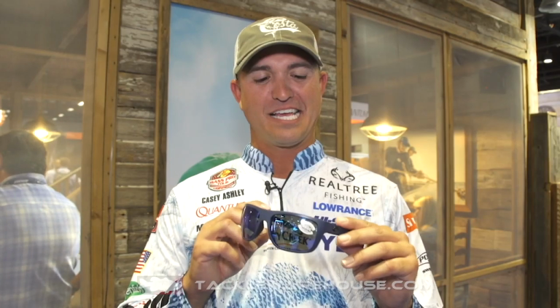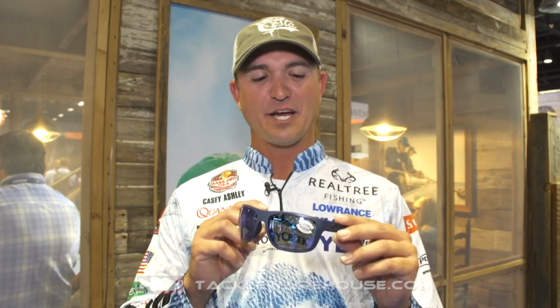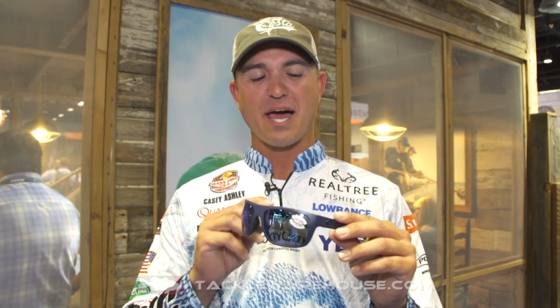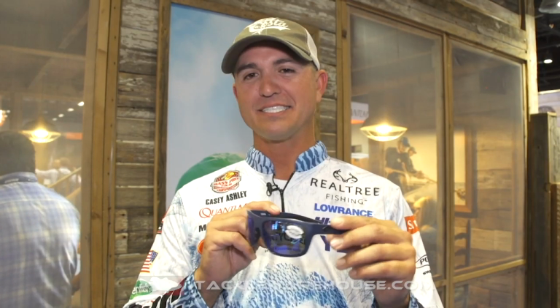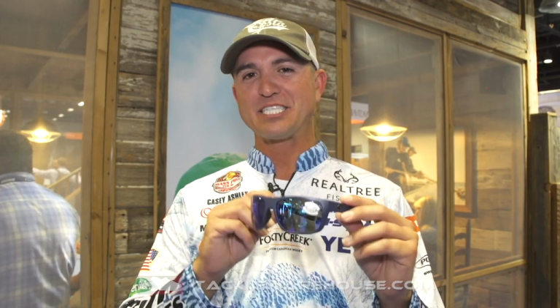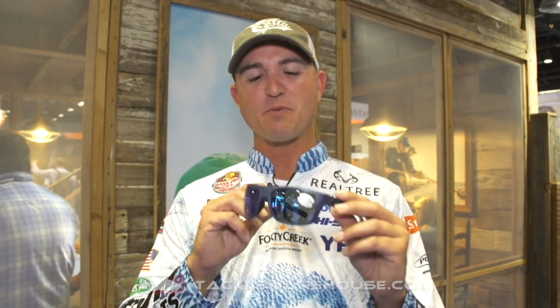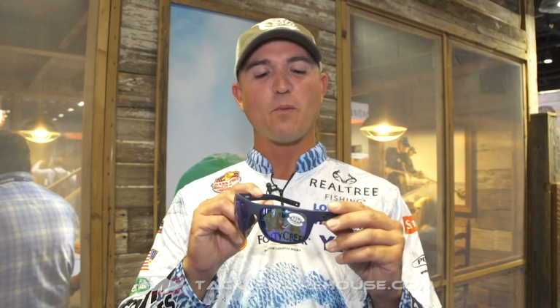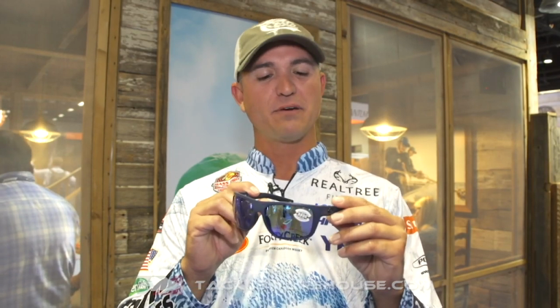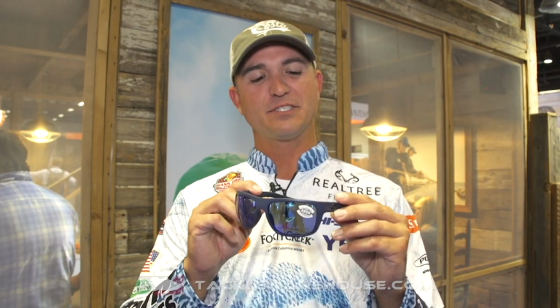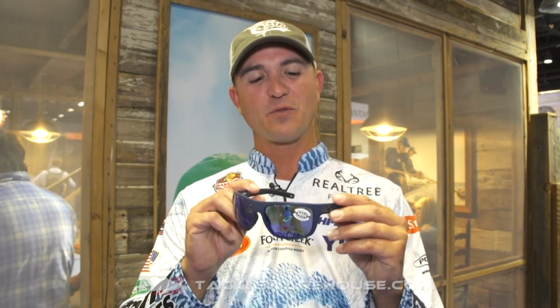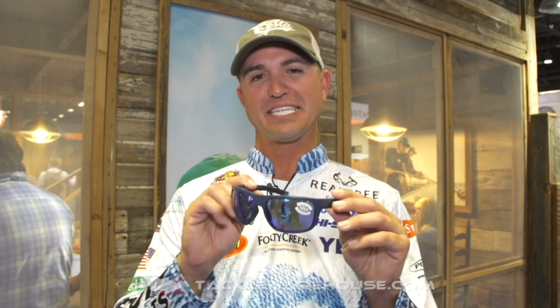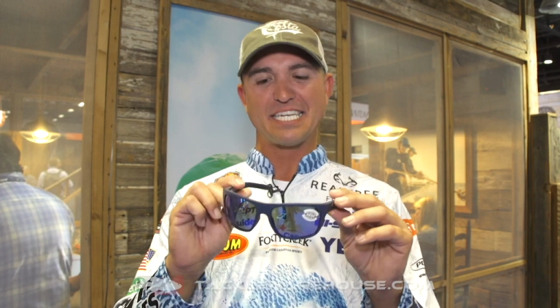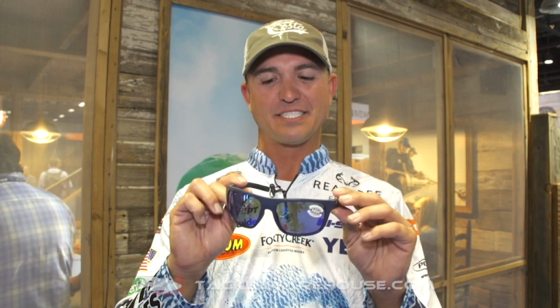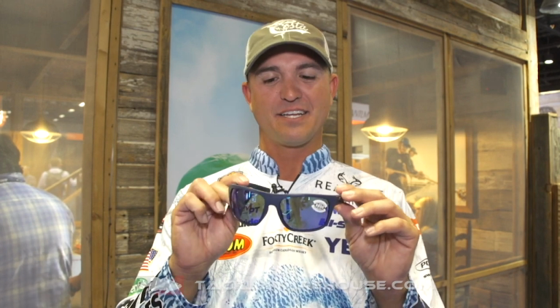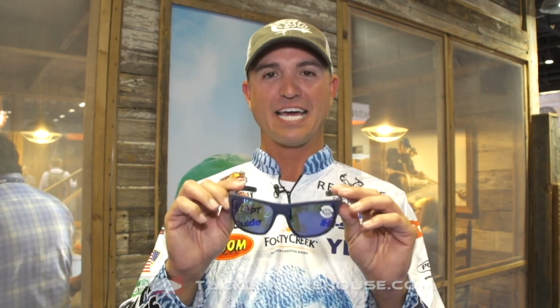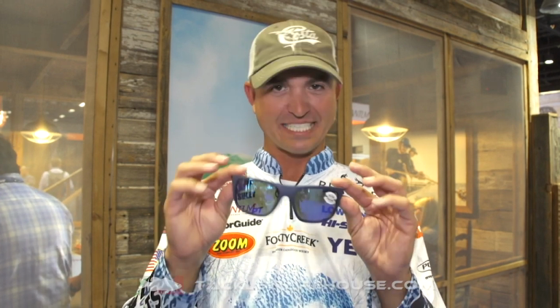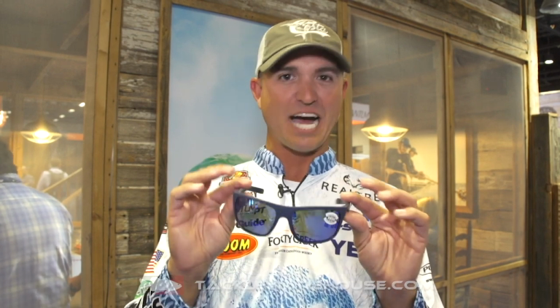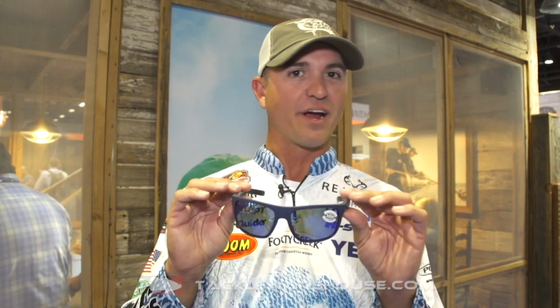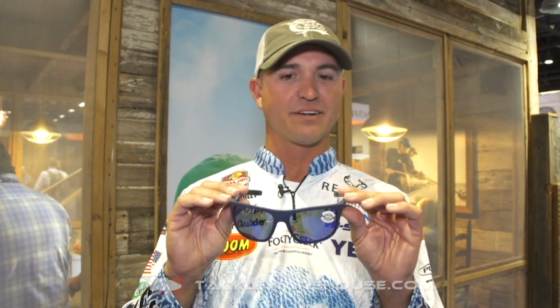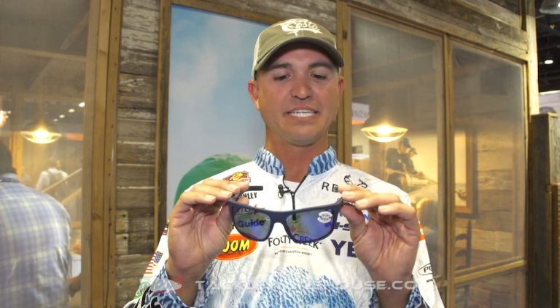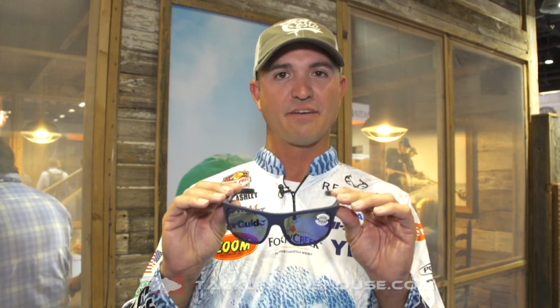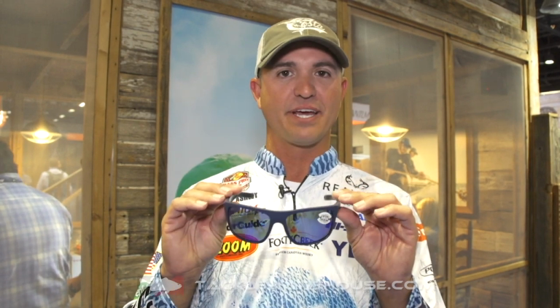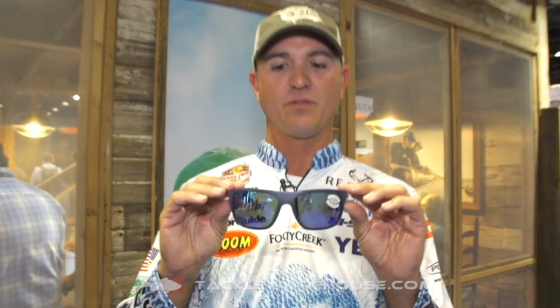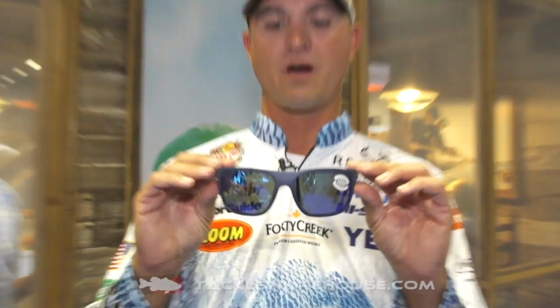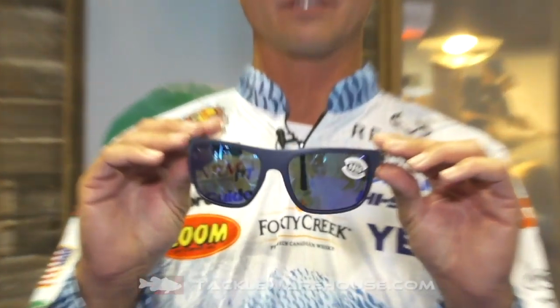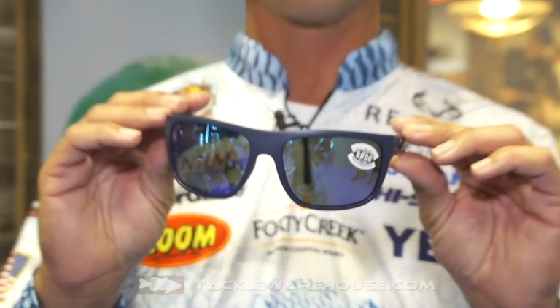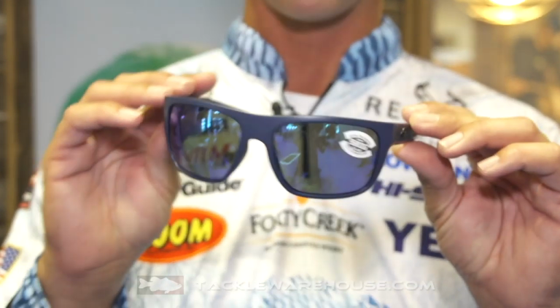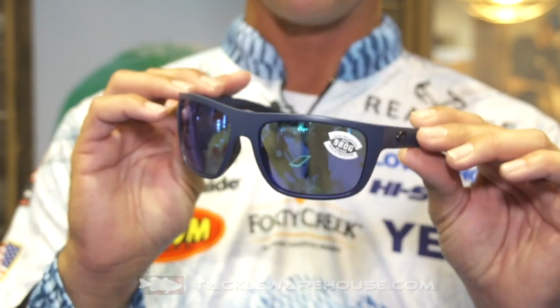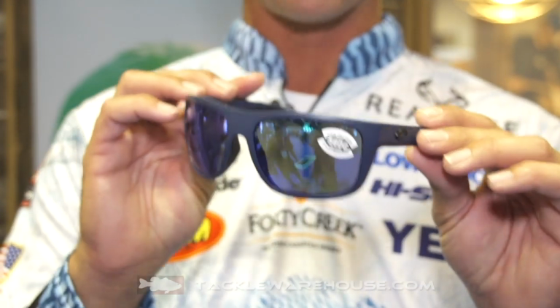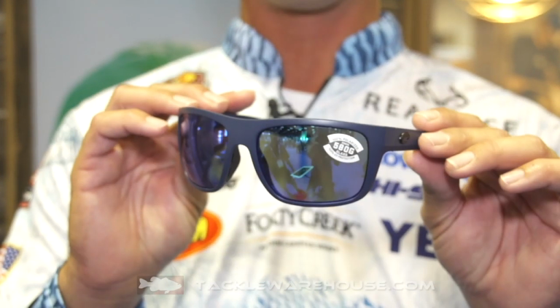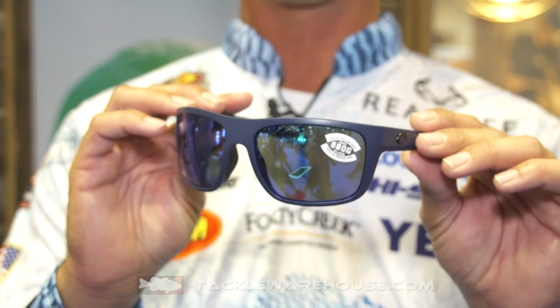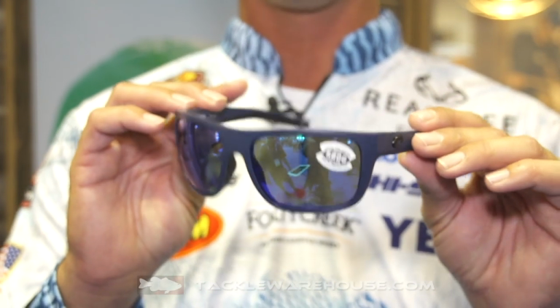Hey everybody, this is the Brawl Bill. This is a glass that I wear each and every day on the water. Brand new, came out this year.